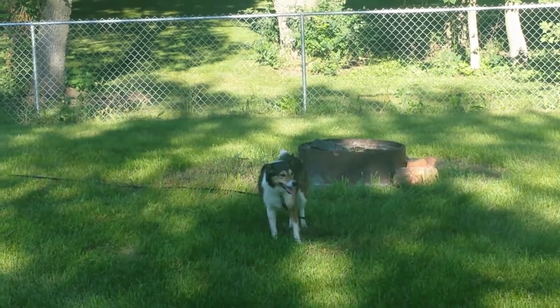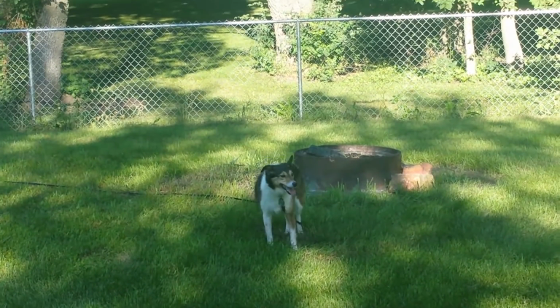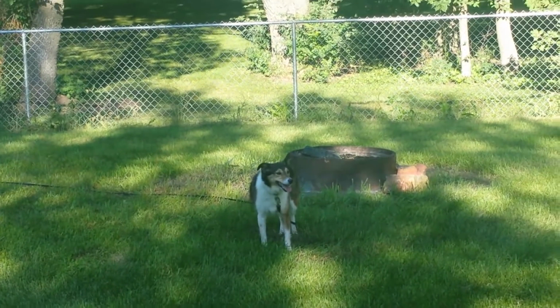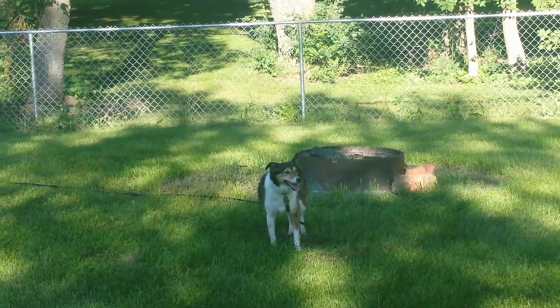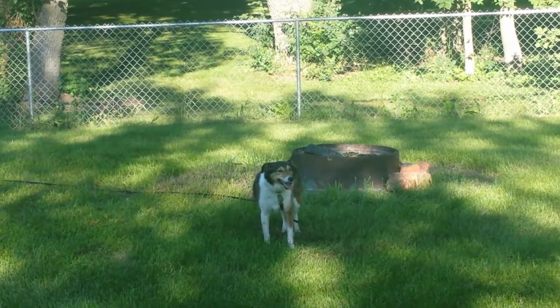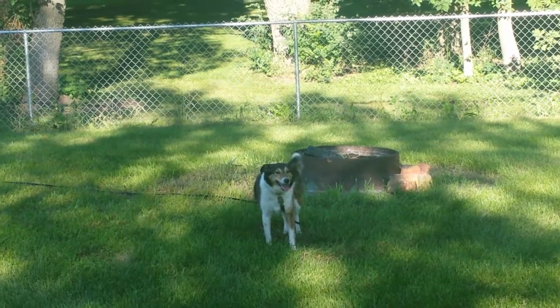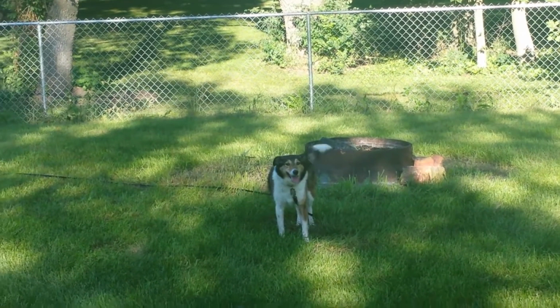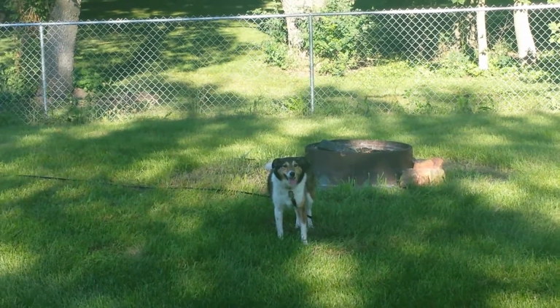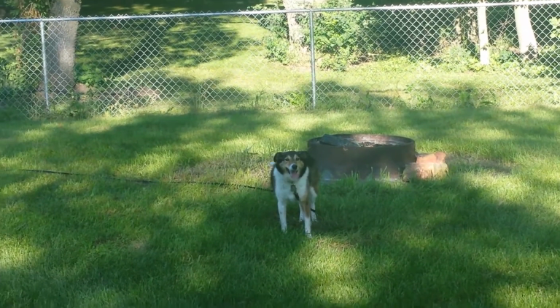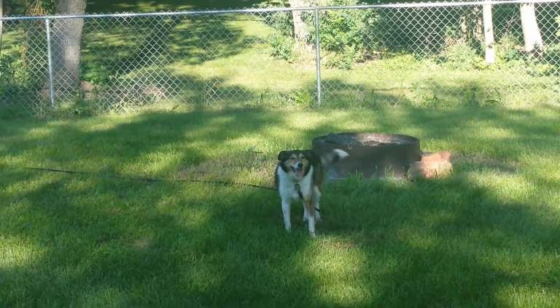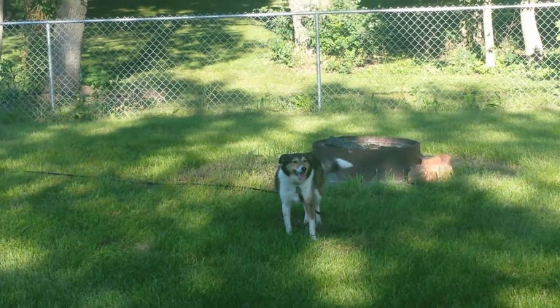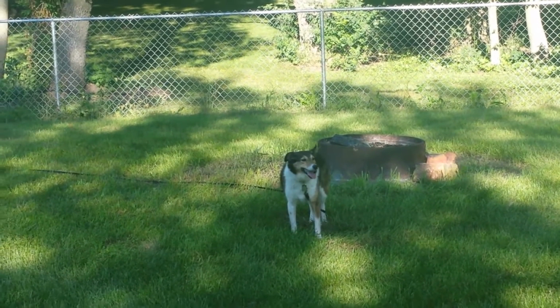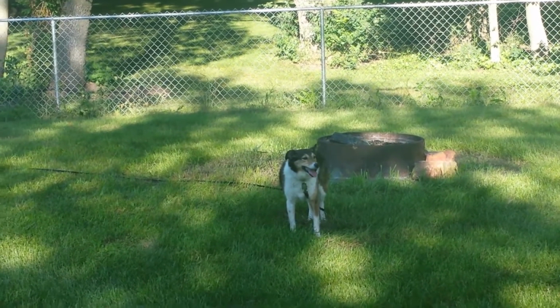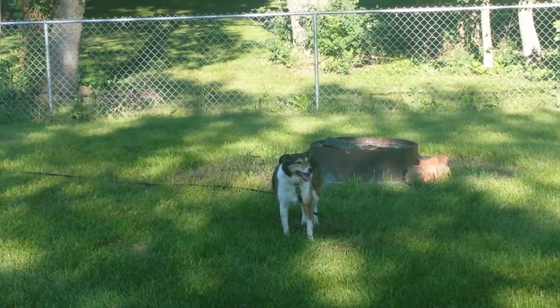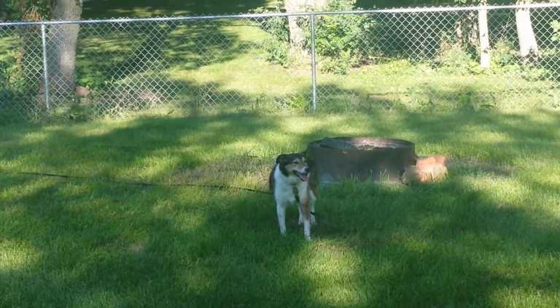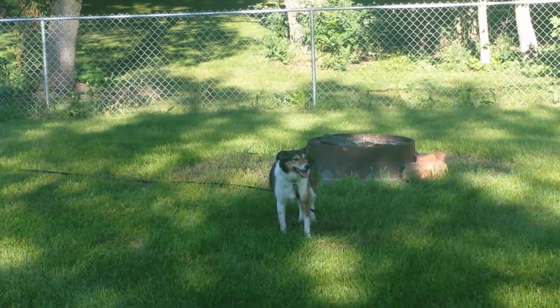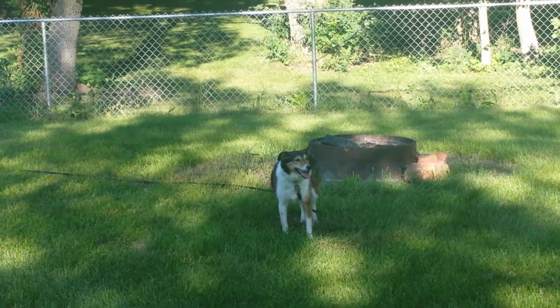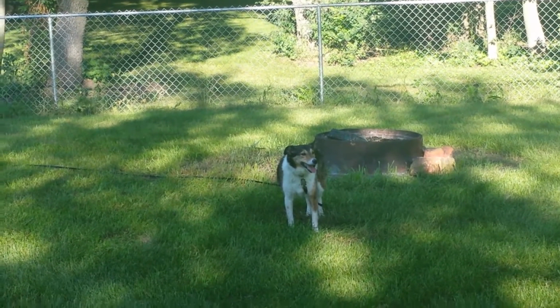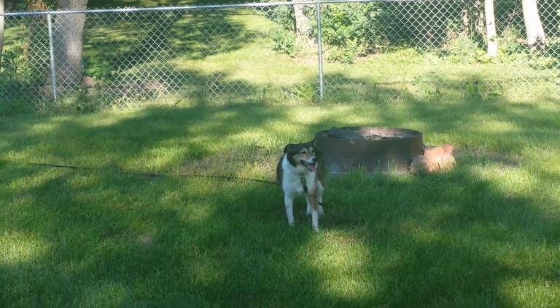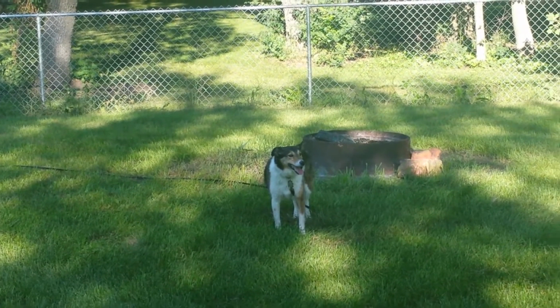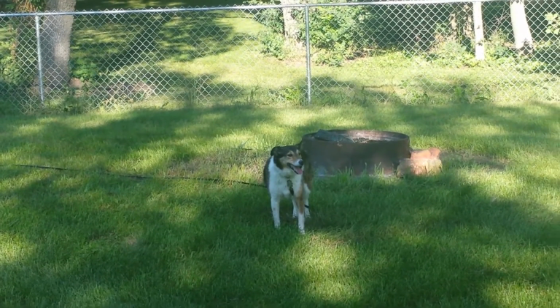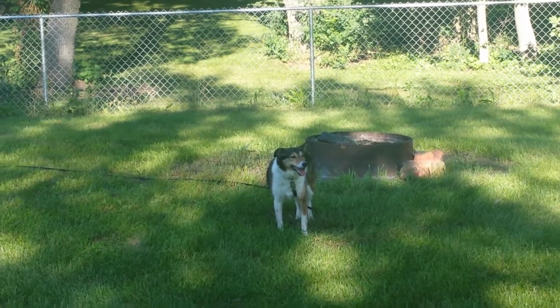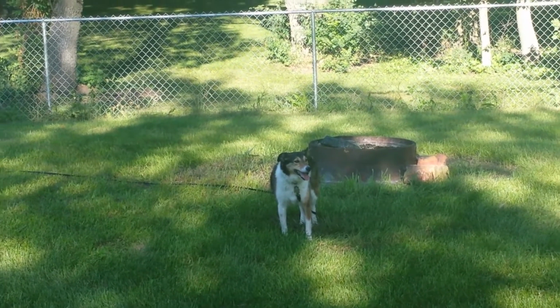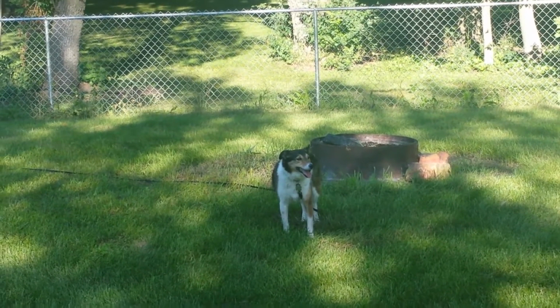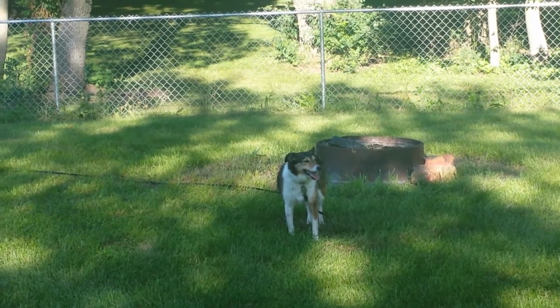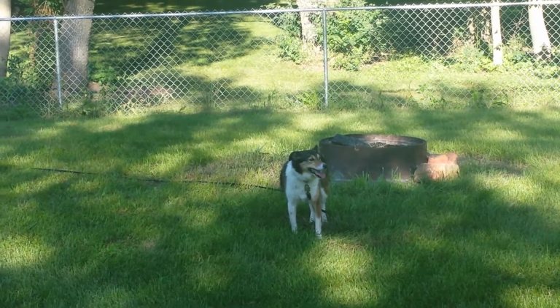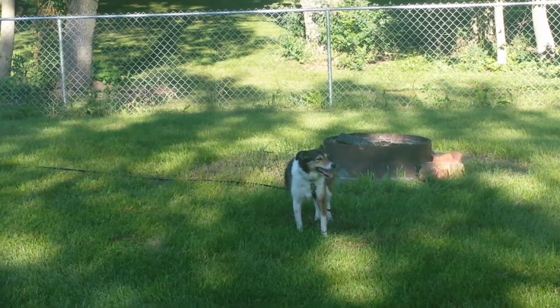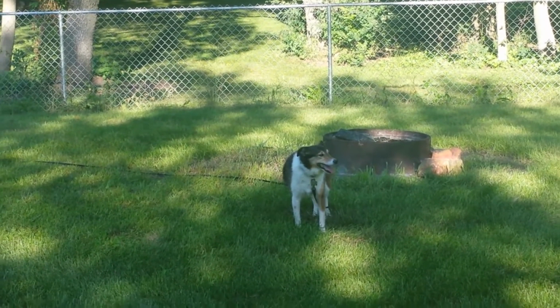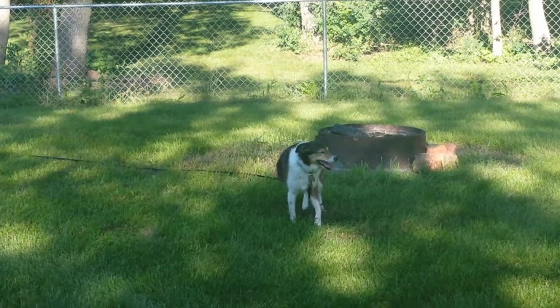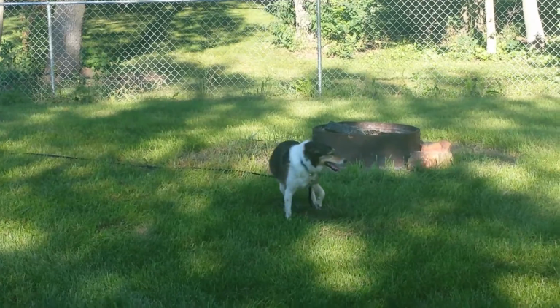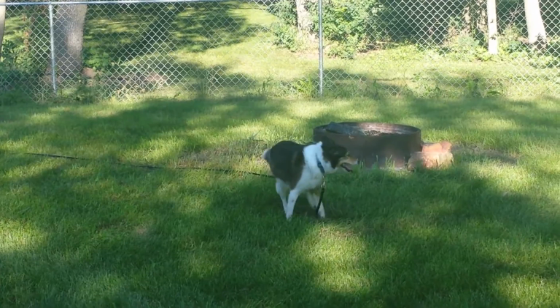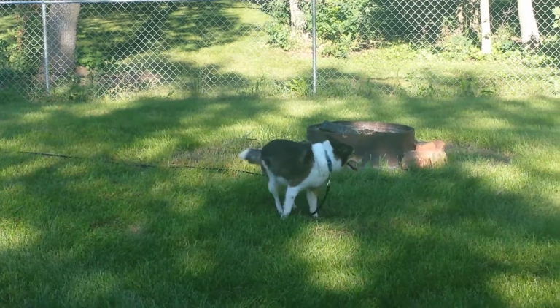Hey Sophie, are you happy to be out here? Looks like you're a pretty happy dog.